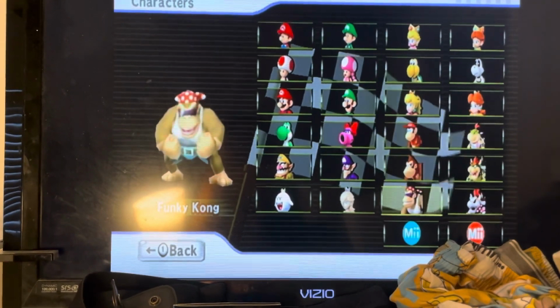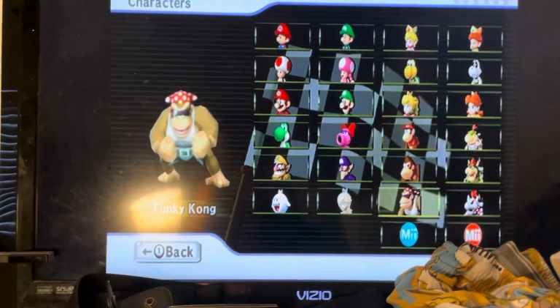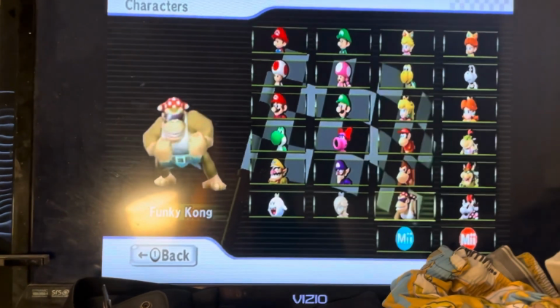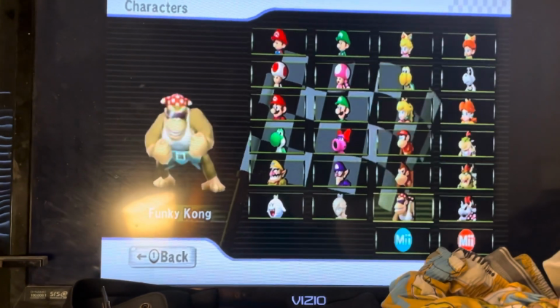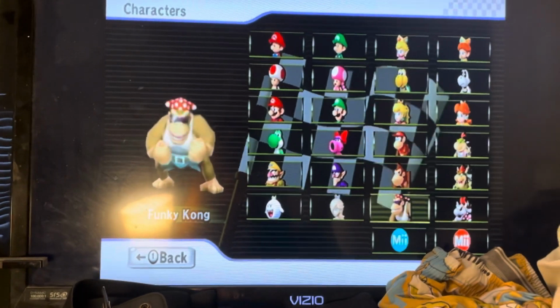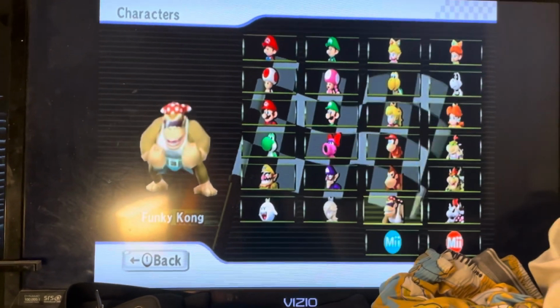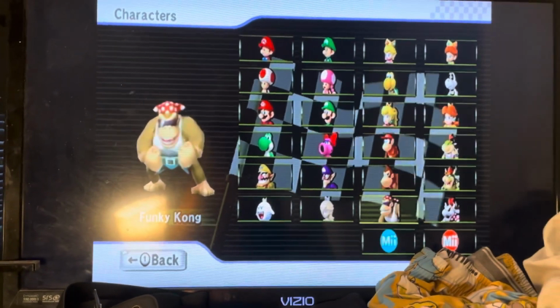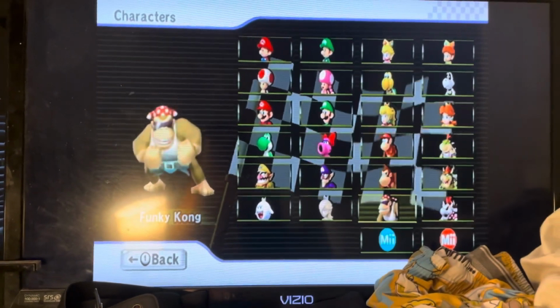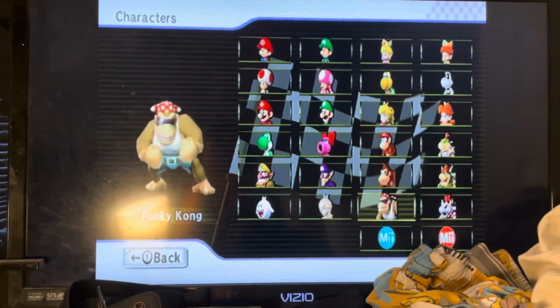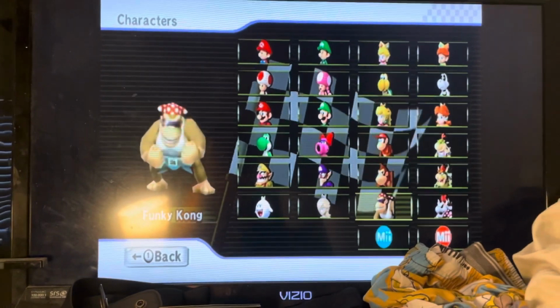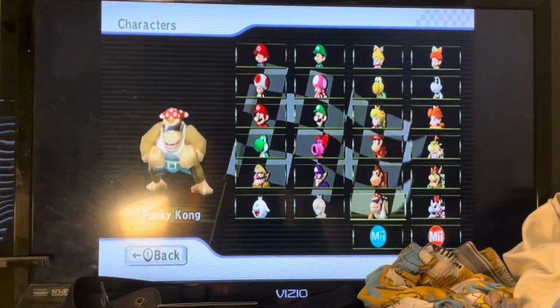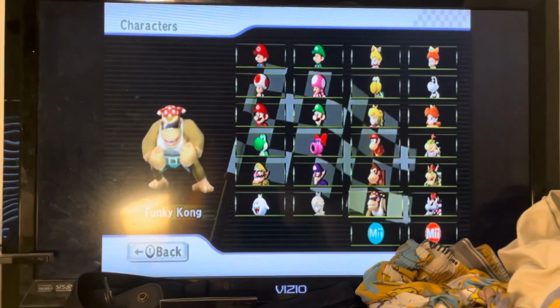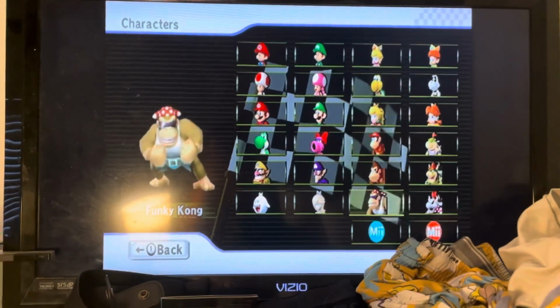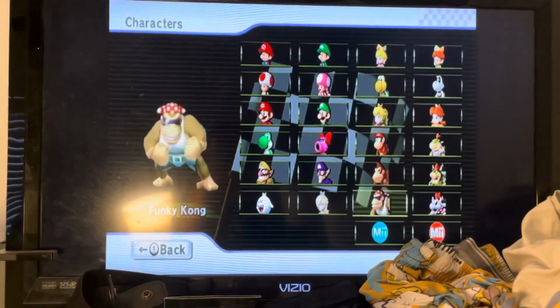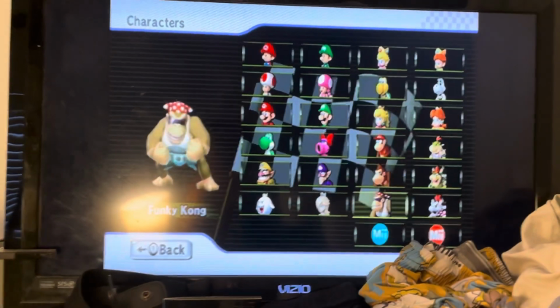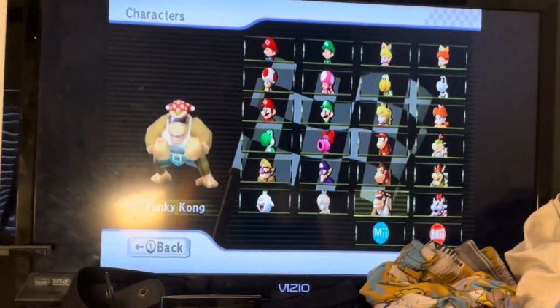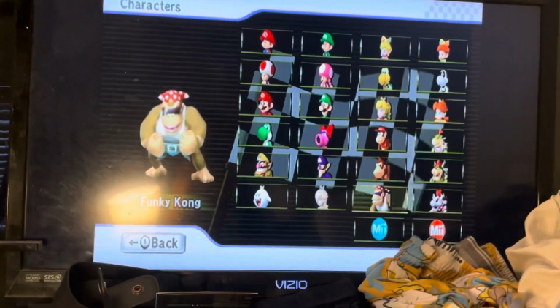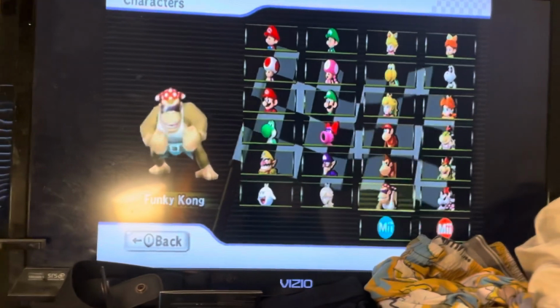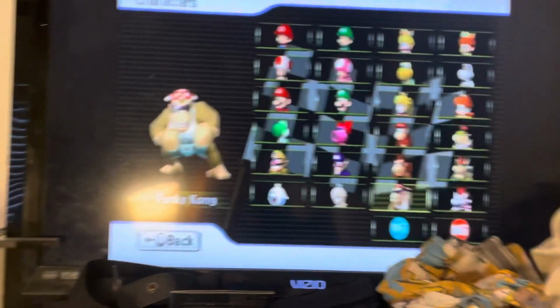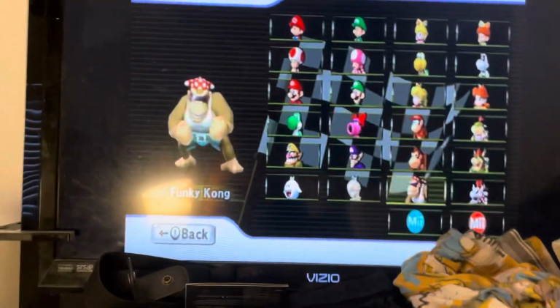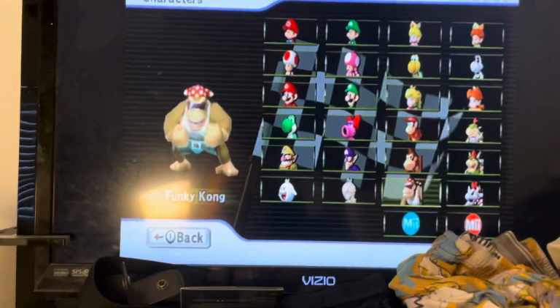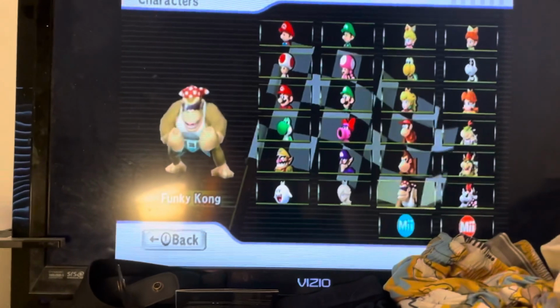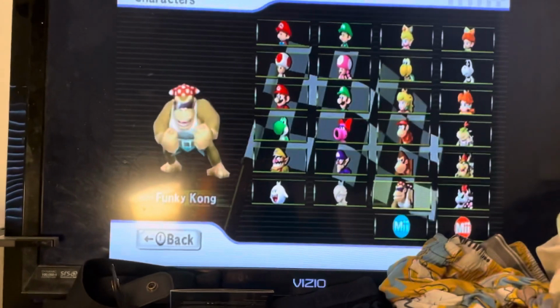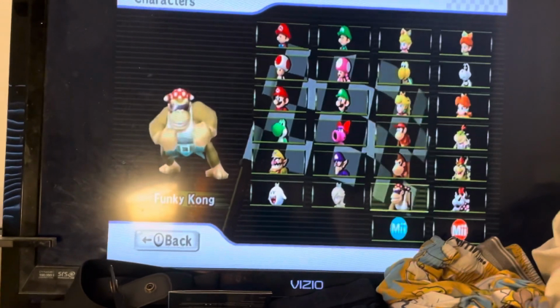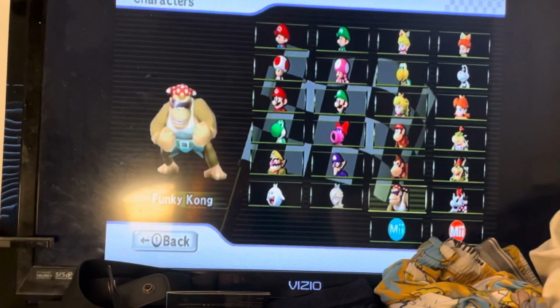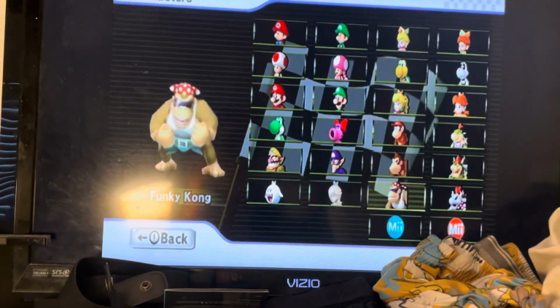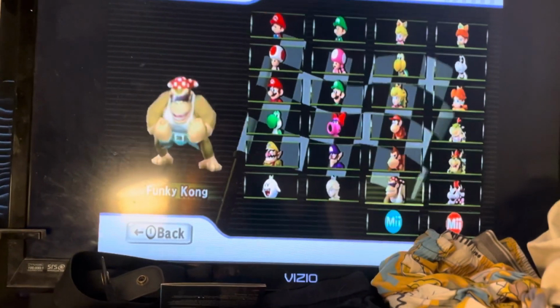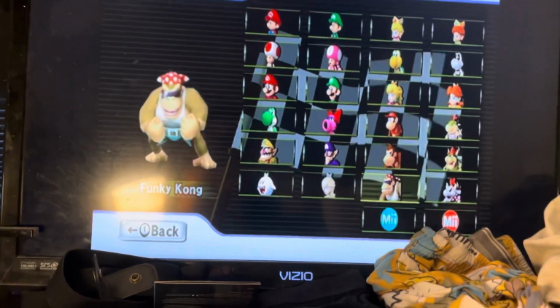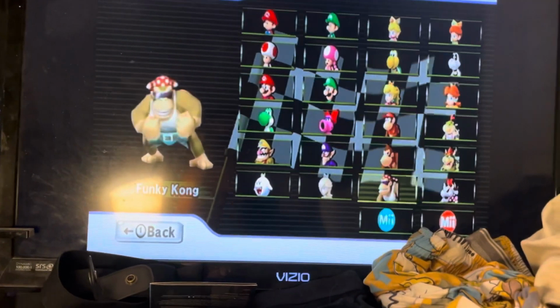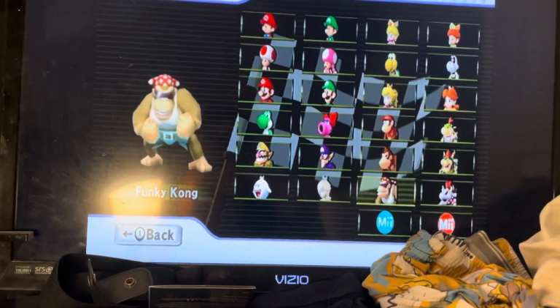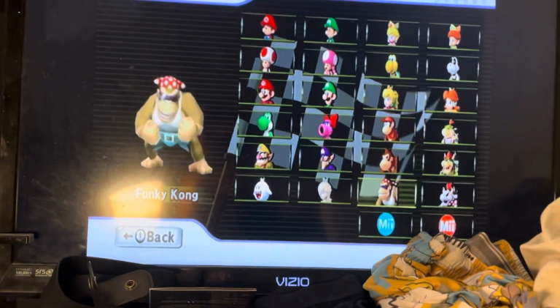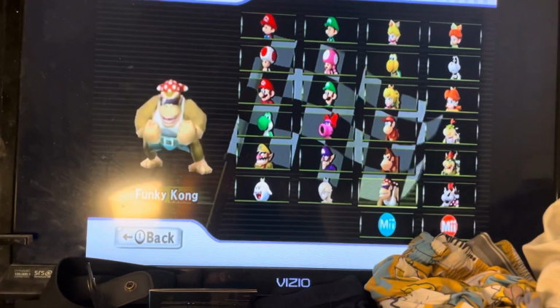And Funky Kong — in order to get this character, you have to unlock four Fast Staff Ghosts.